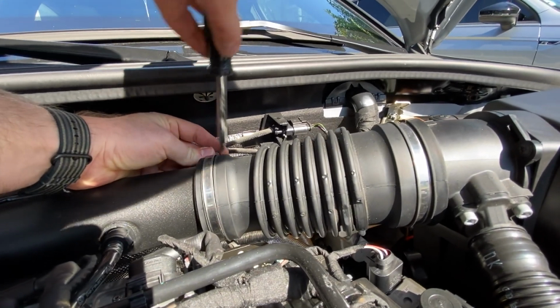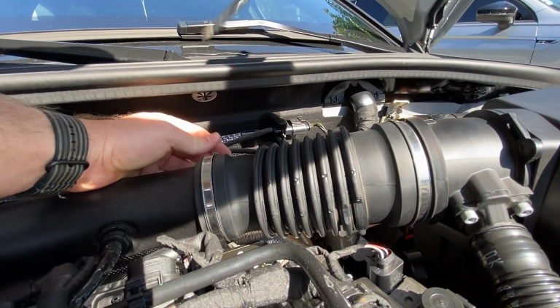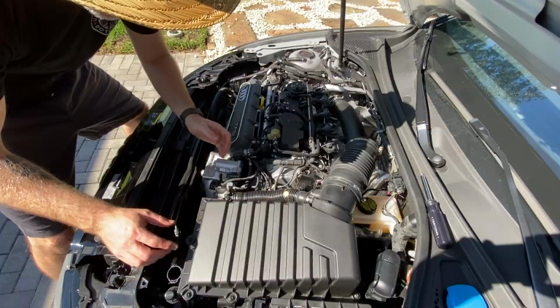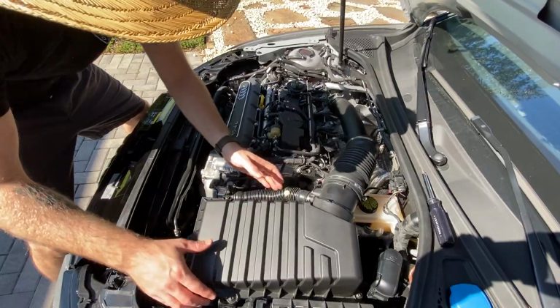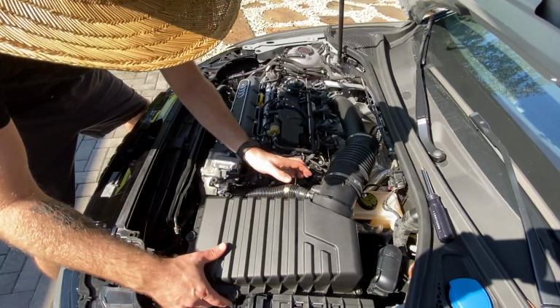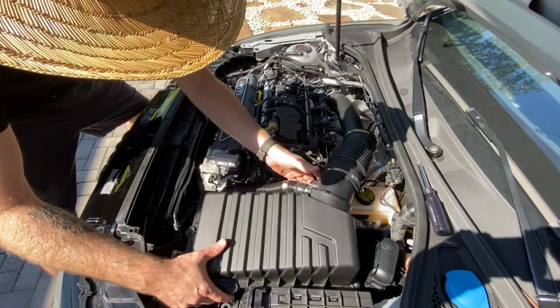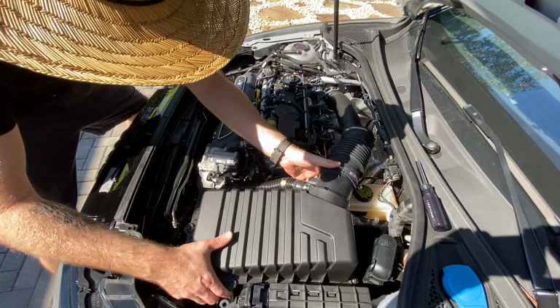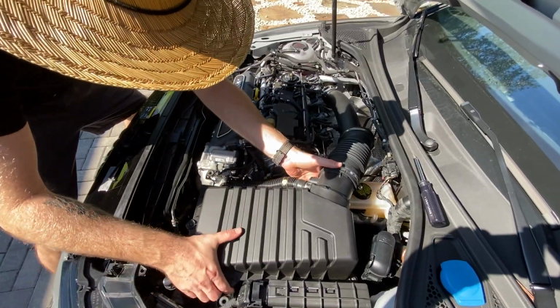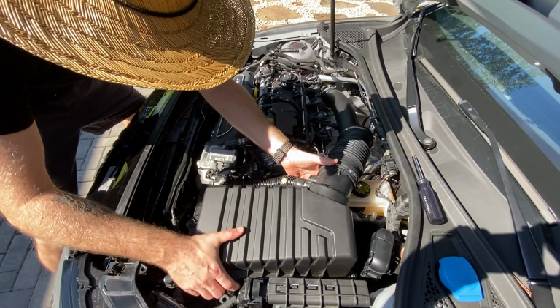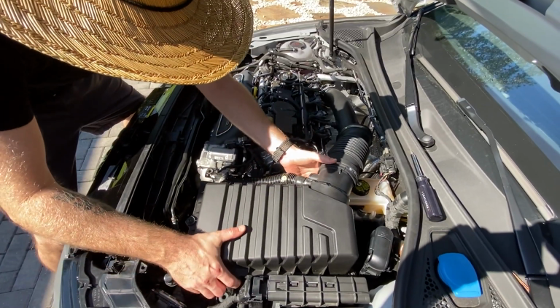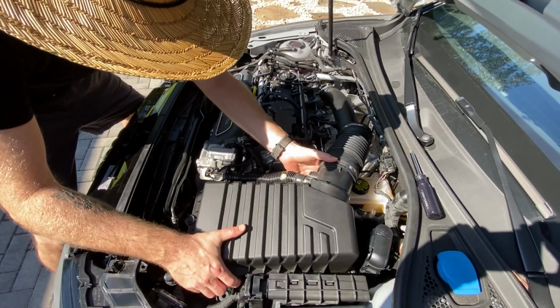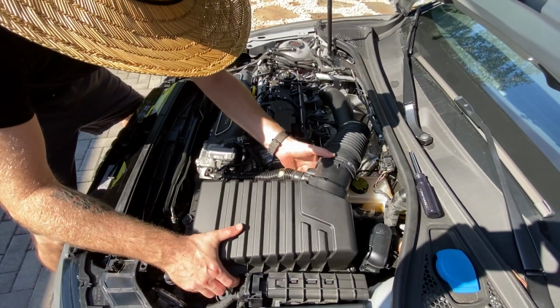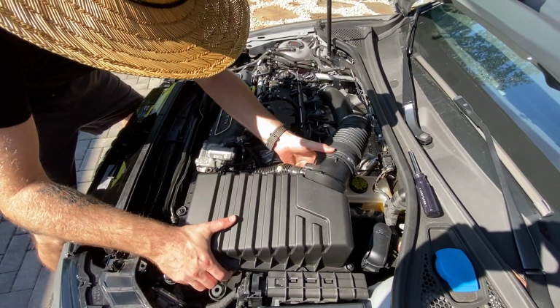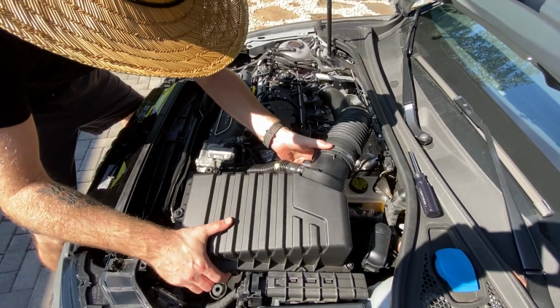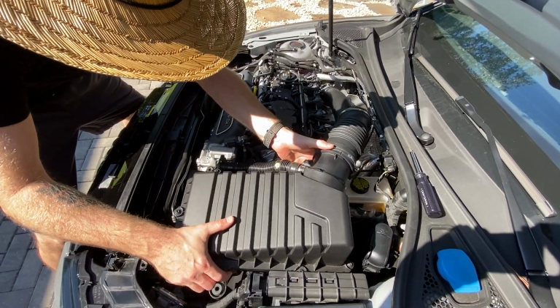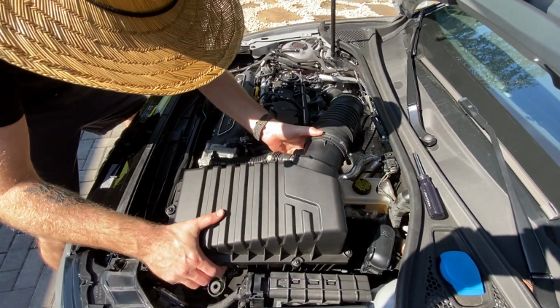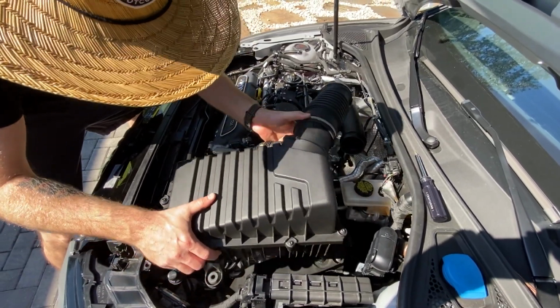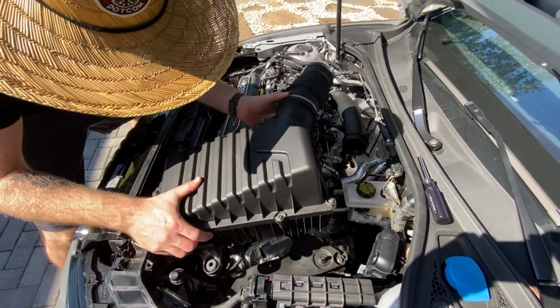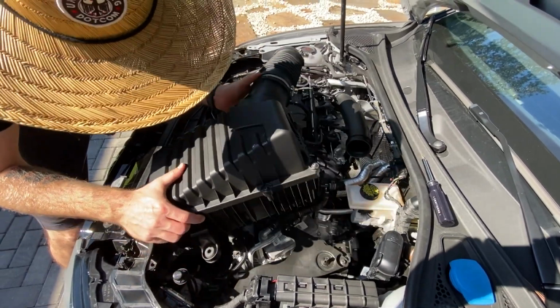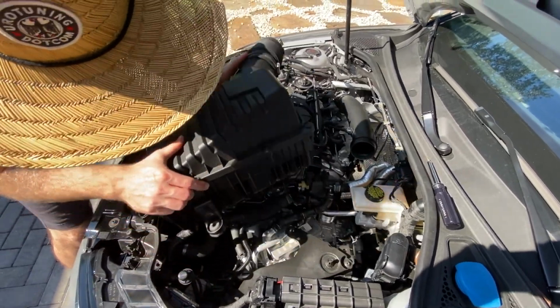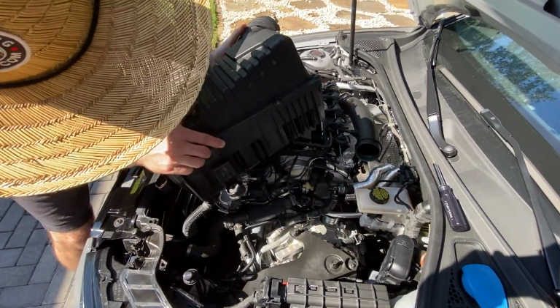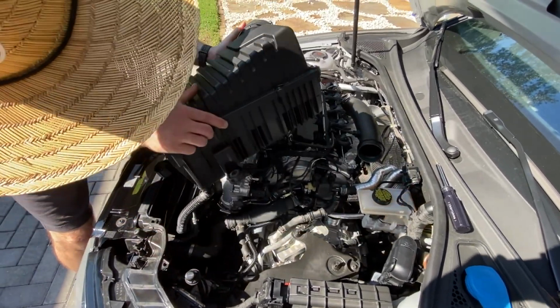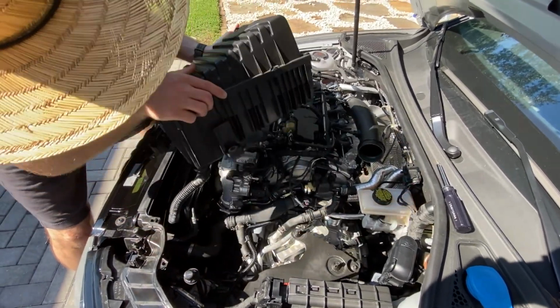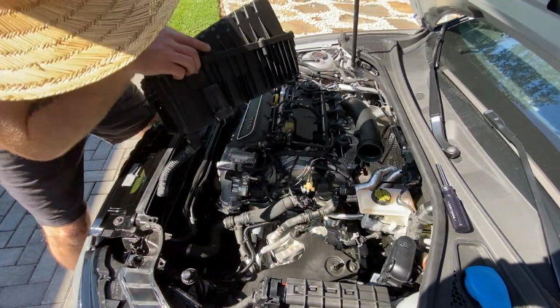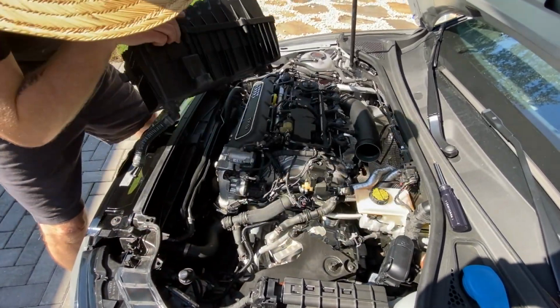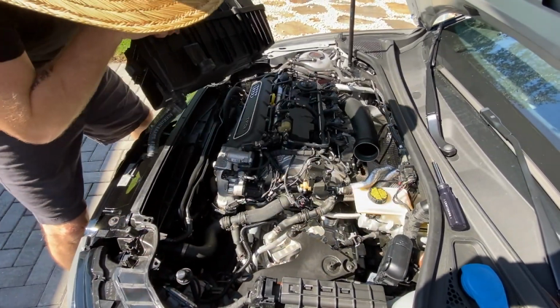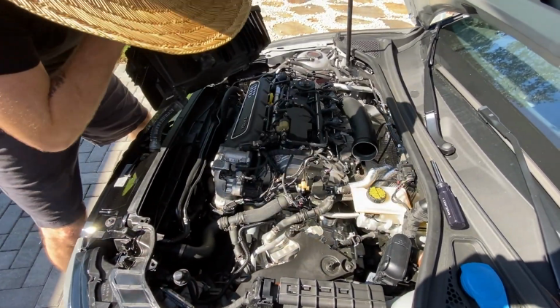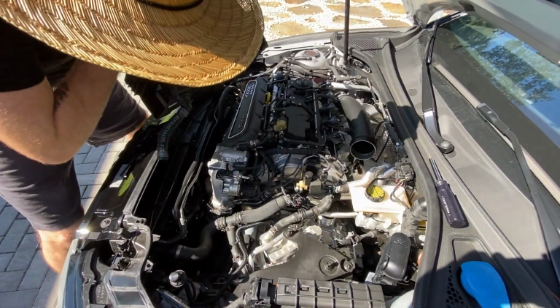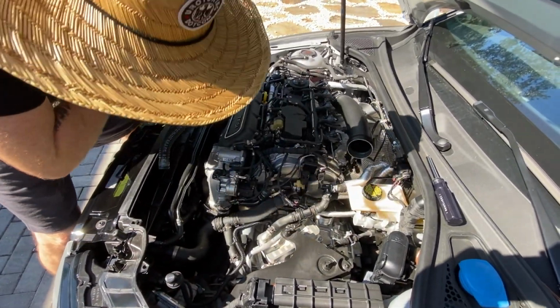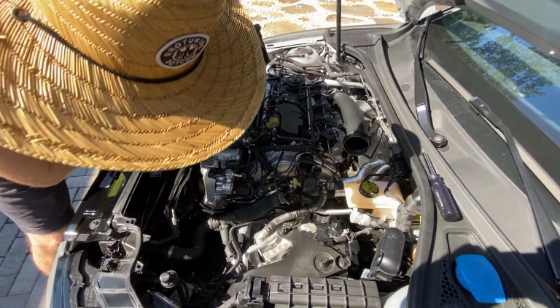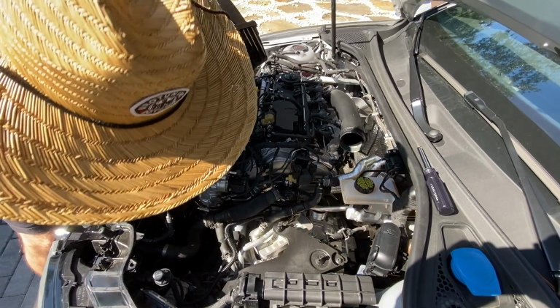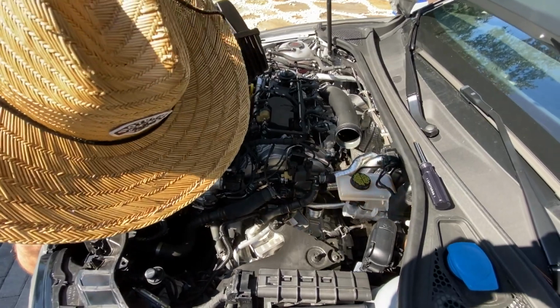That loosened out, now we can remove the stock air box. Boom.